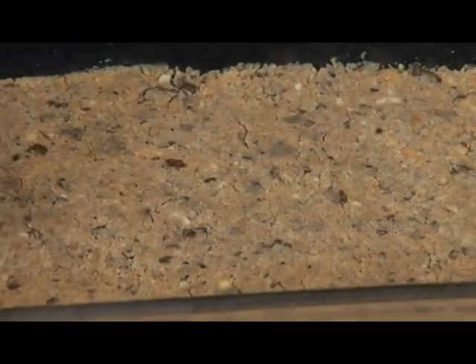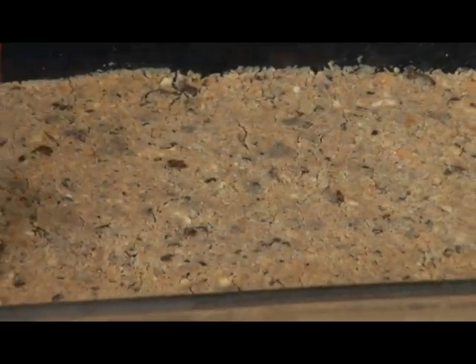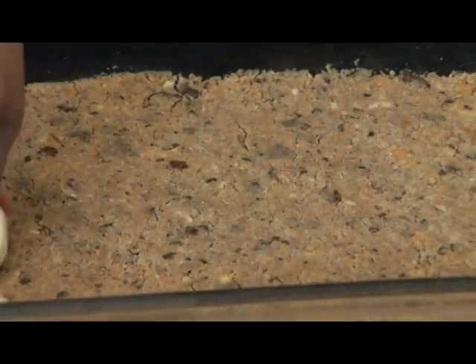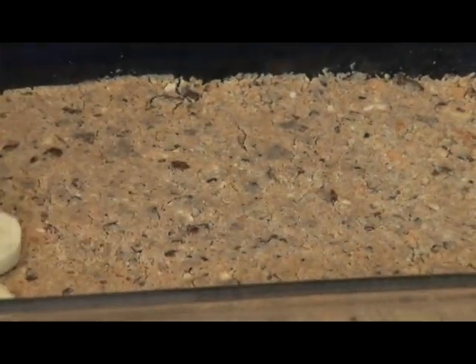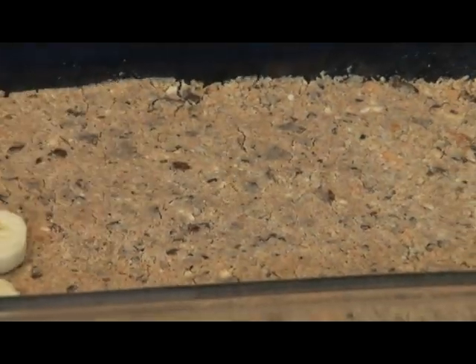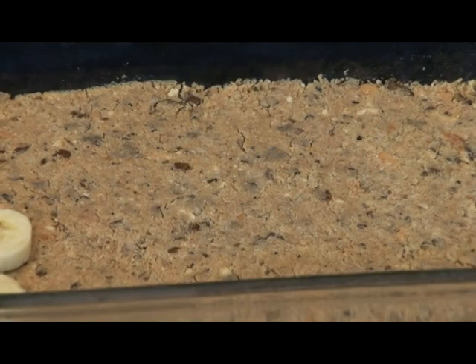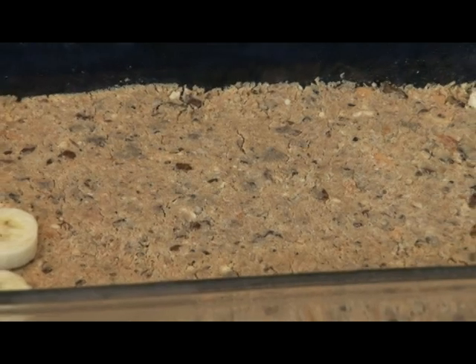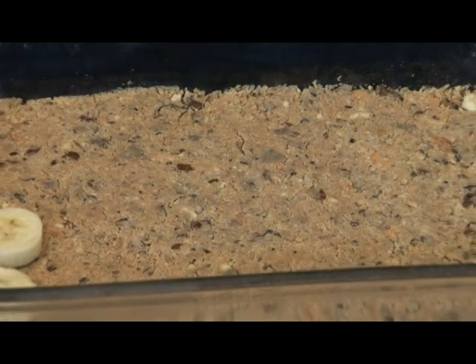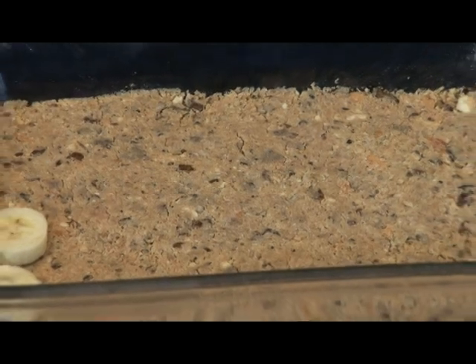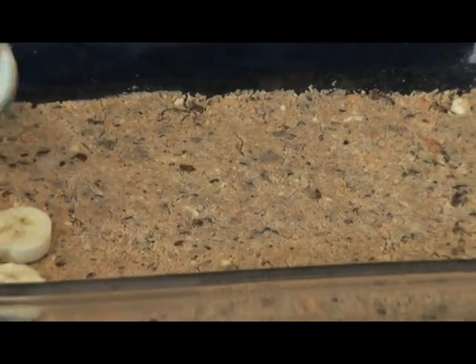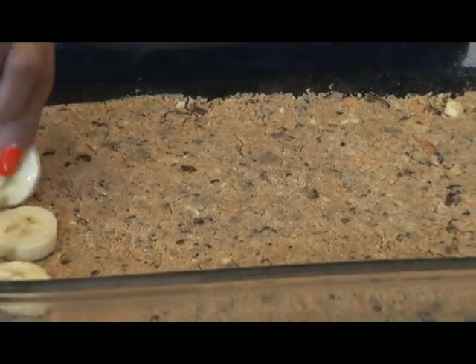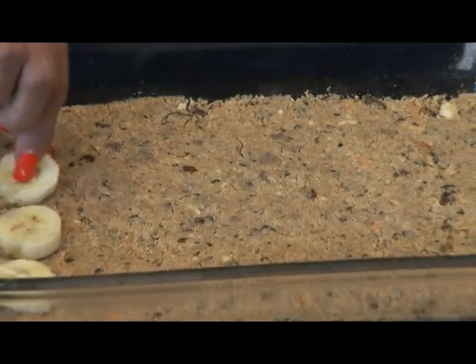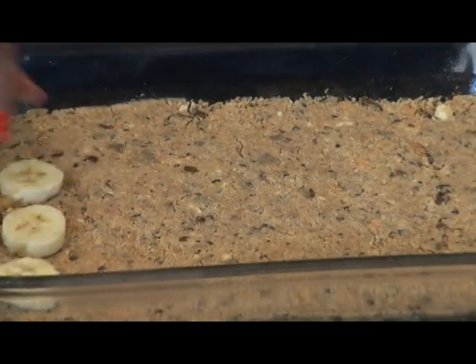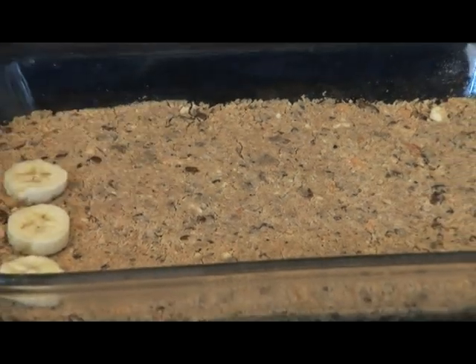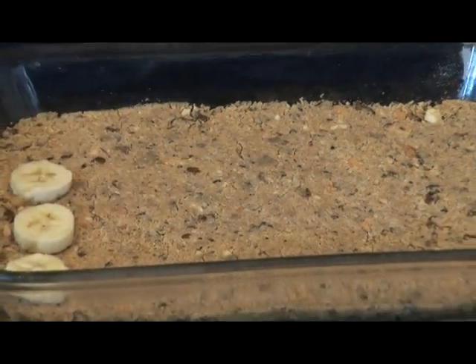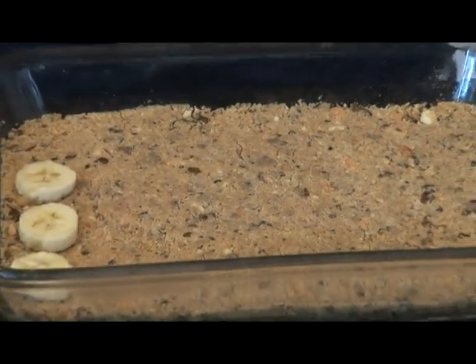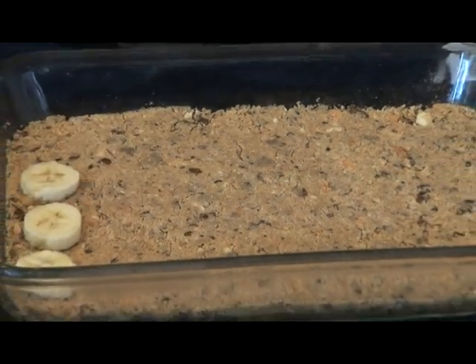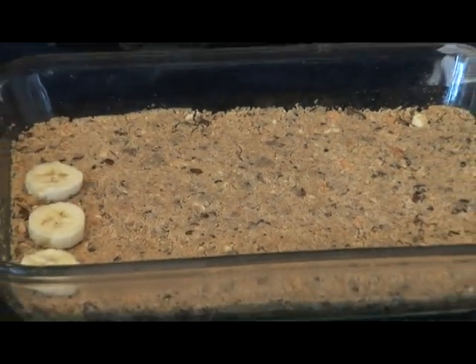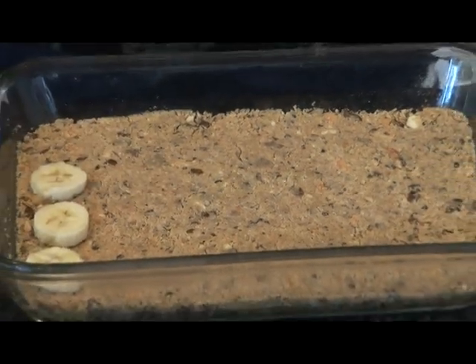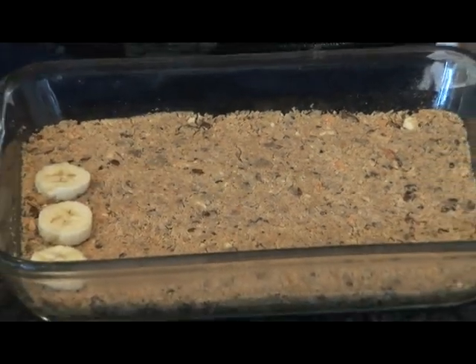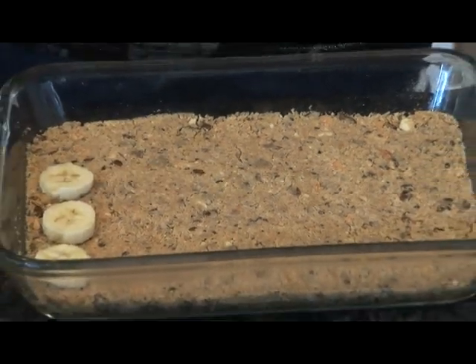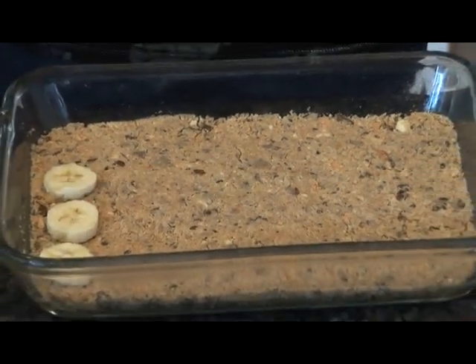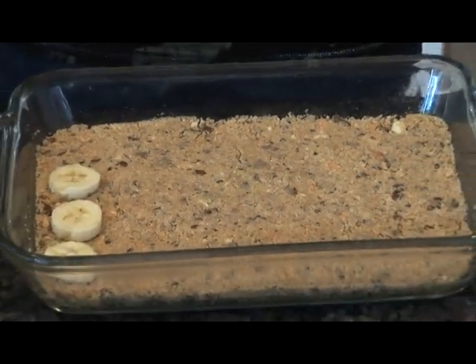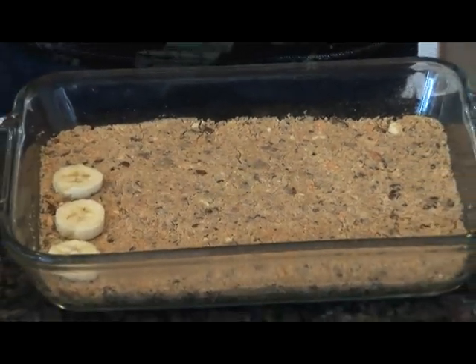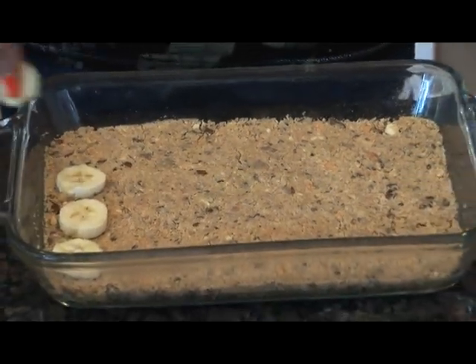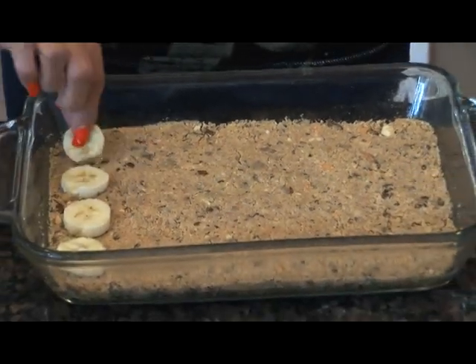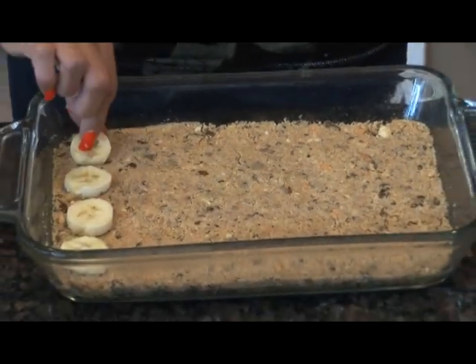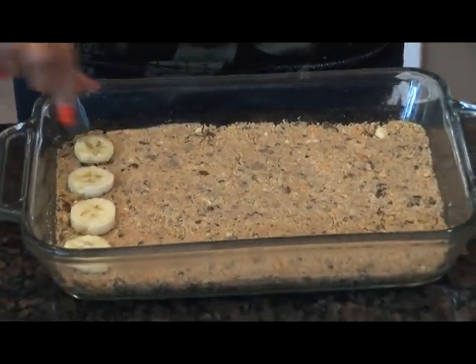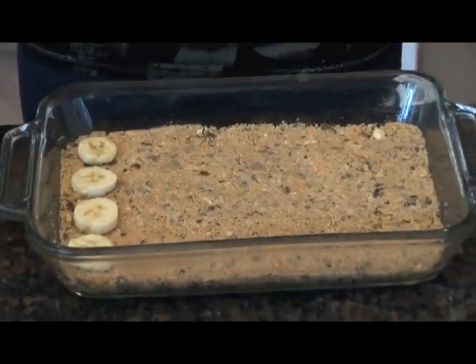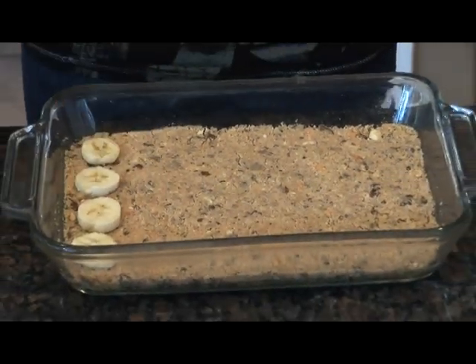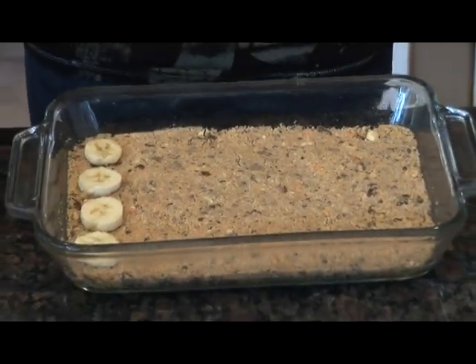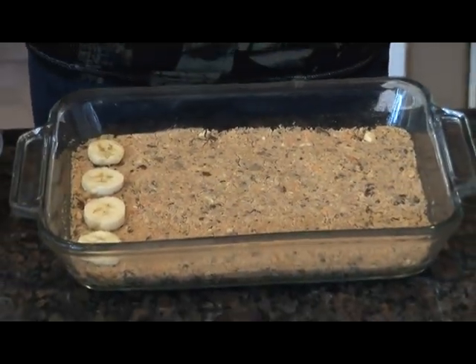After letting the pie crust chill in the refrigerator for about 10 minutes, next layer the bananas.